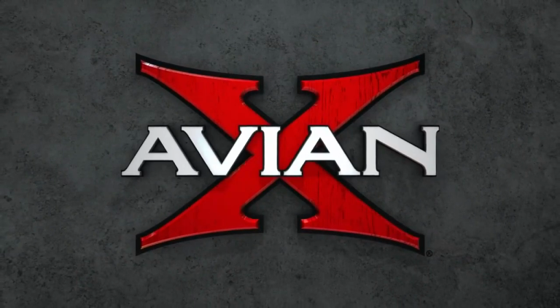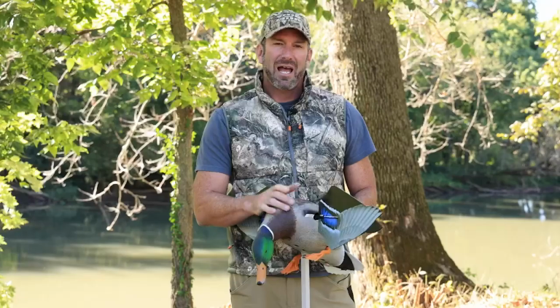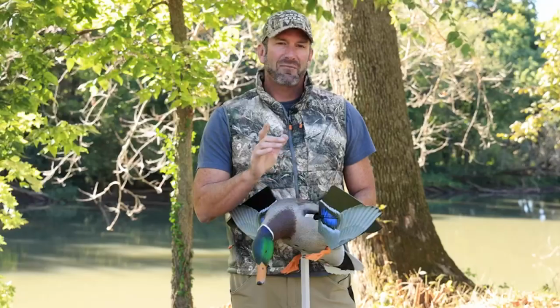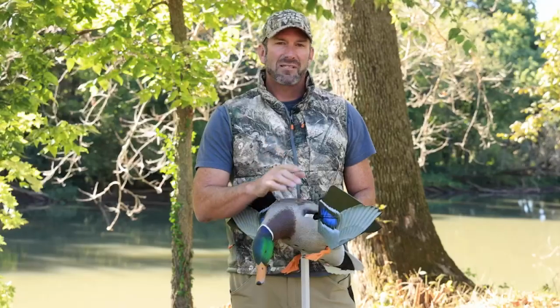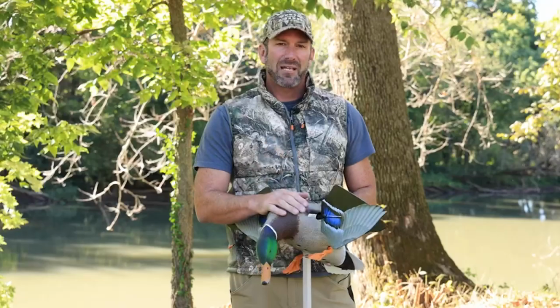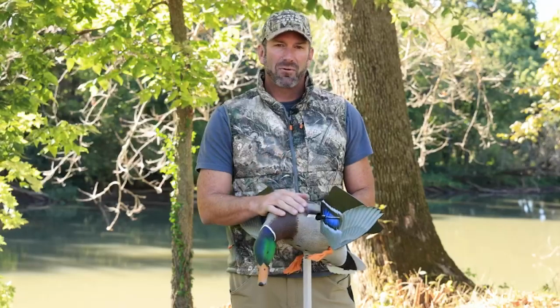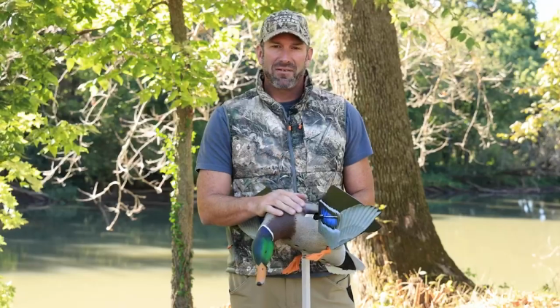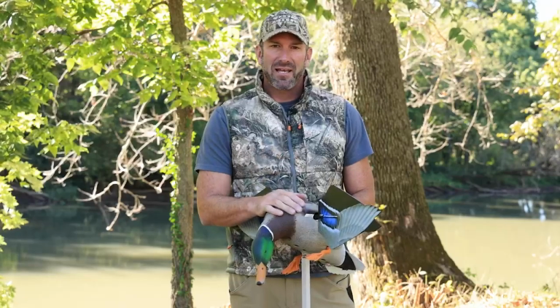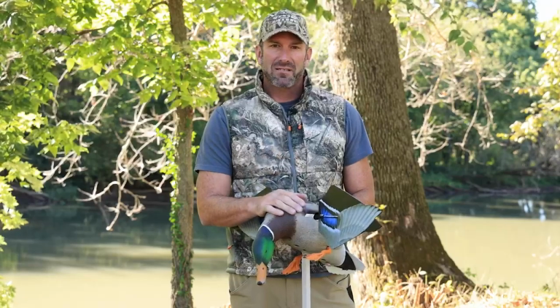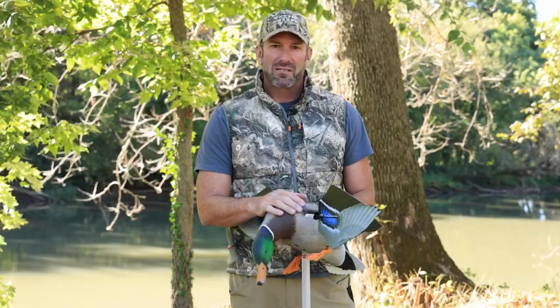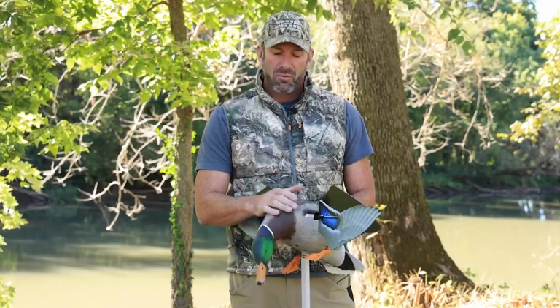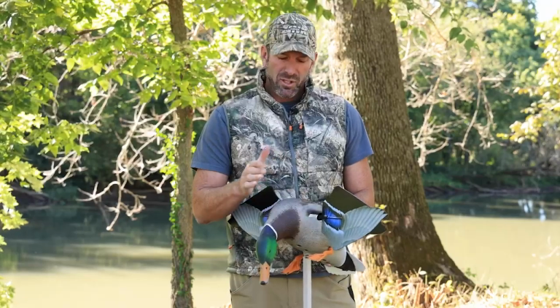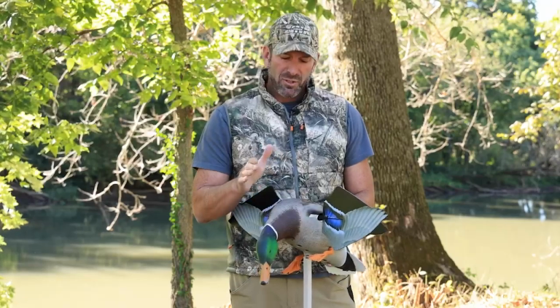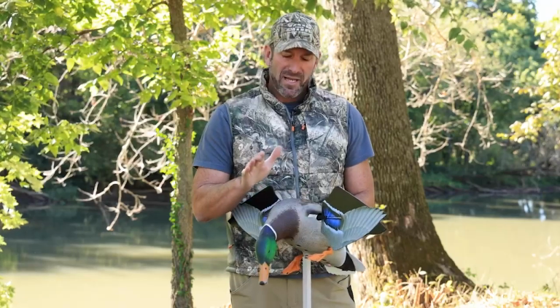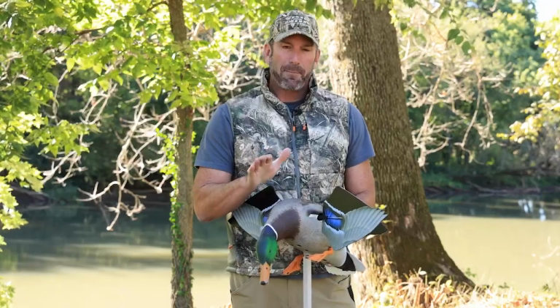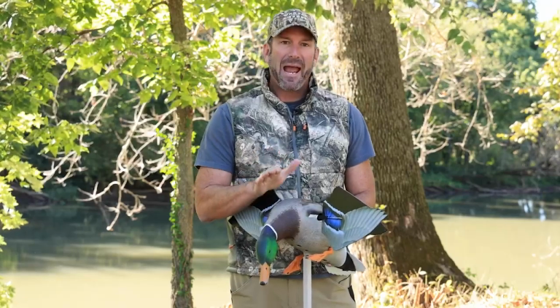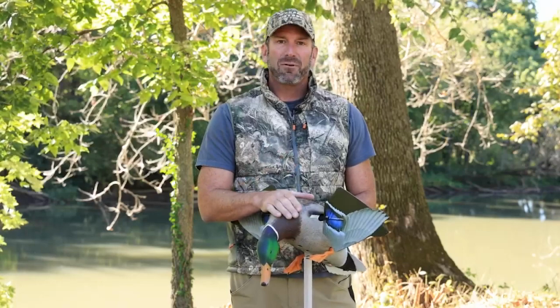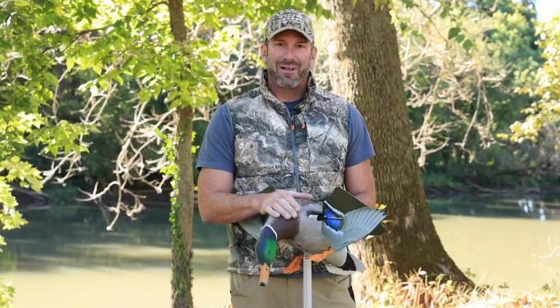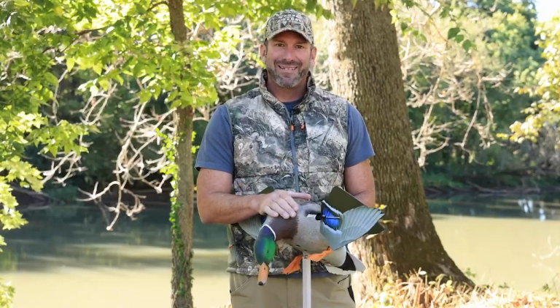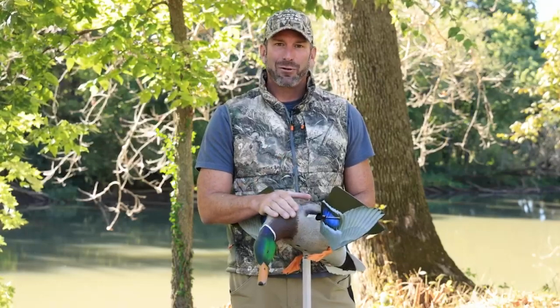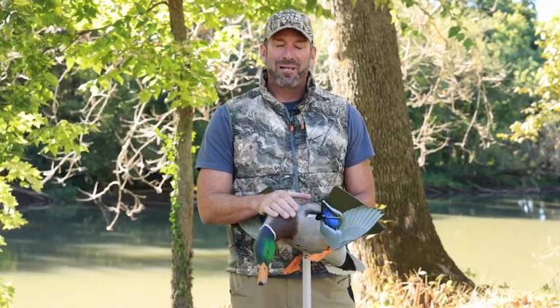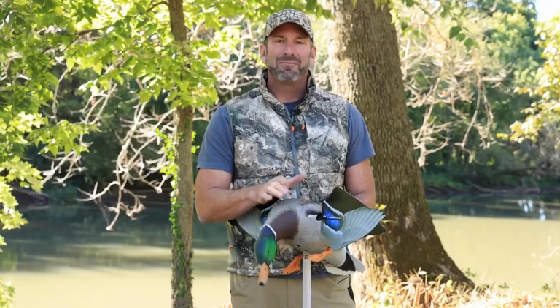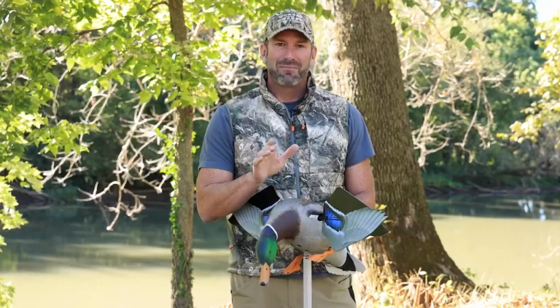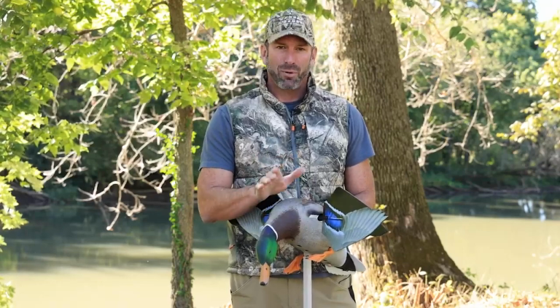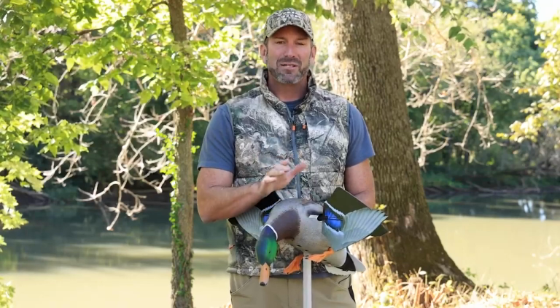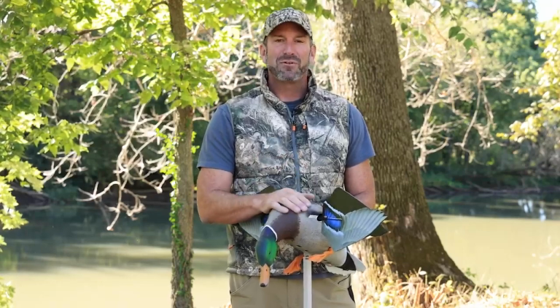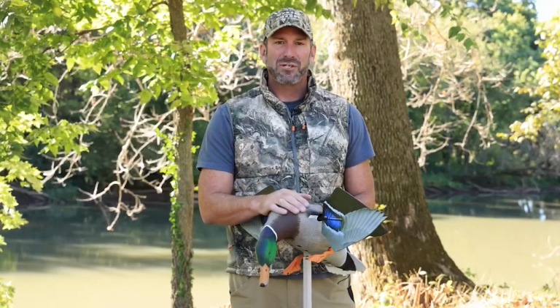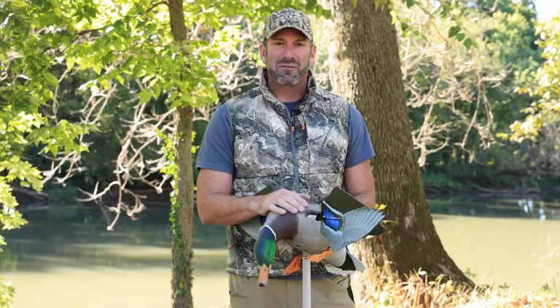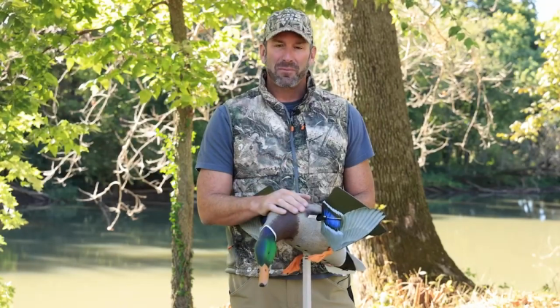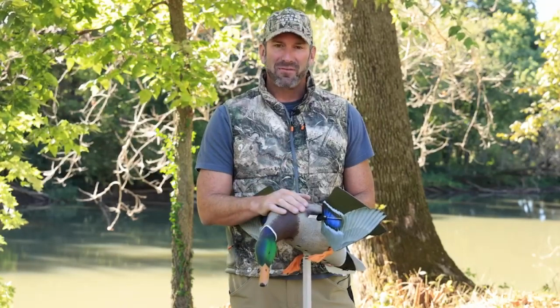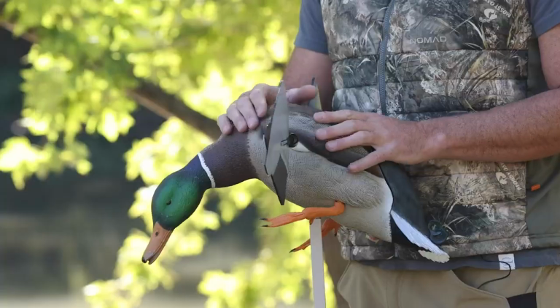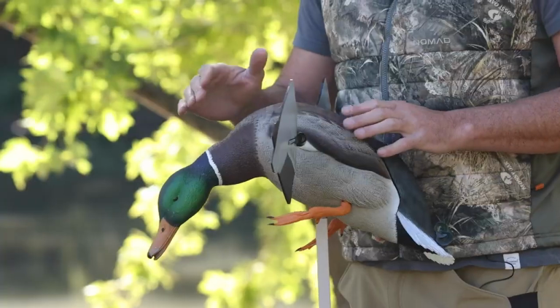Hi, I'm Fred Zink with AvianX. I want to talk to you about the PowerFlight decoy, brand new this year from AvianX.